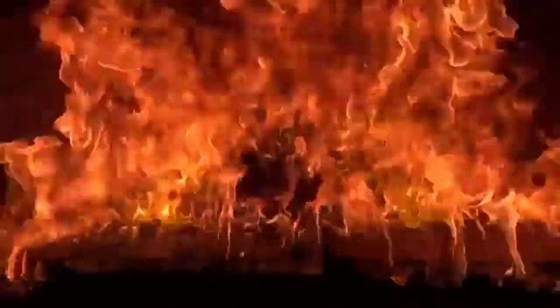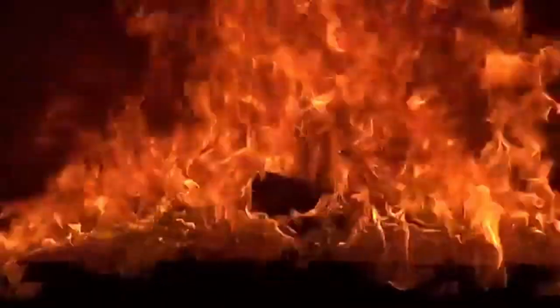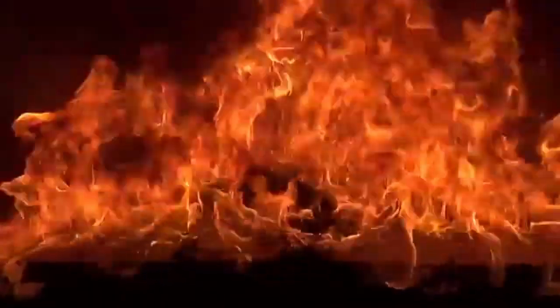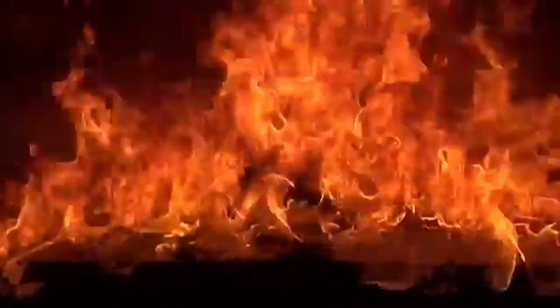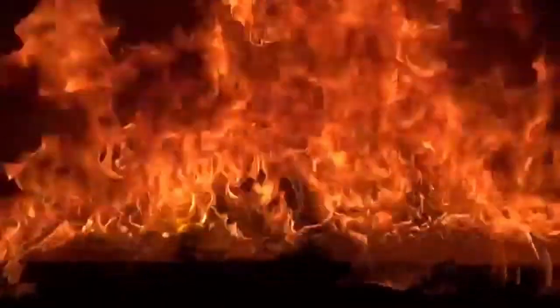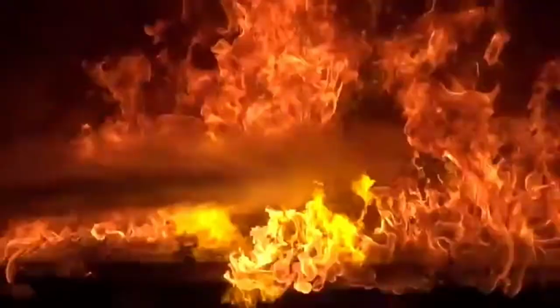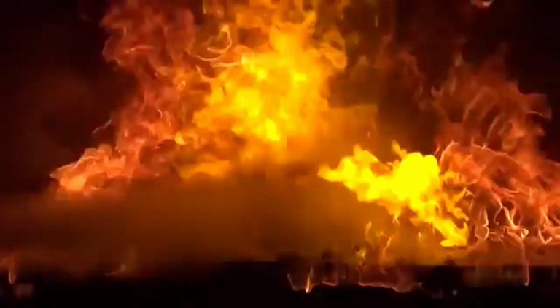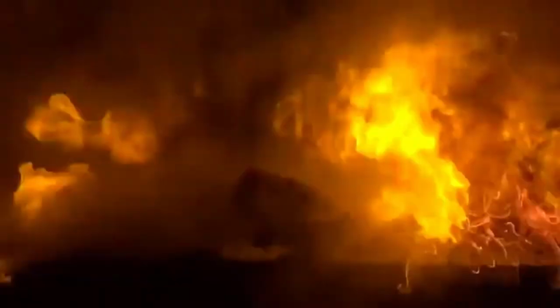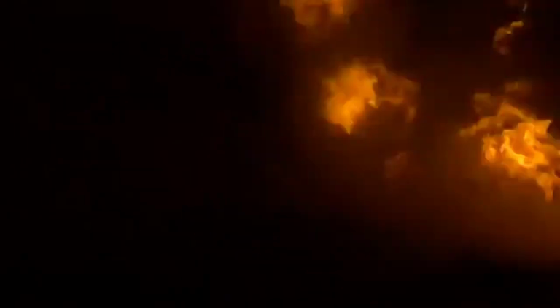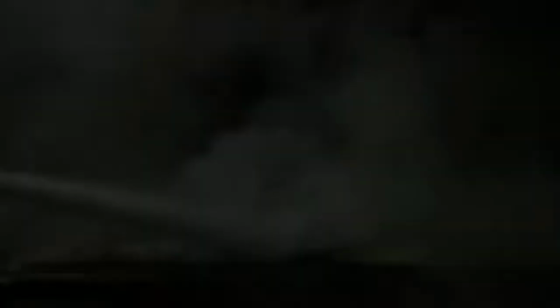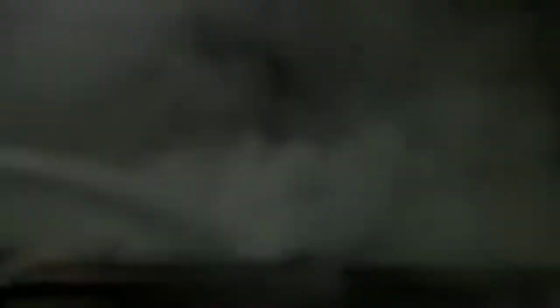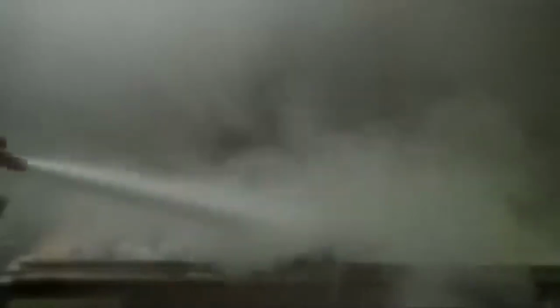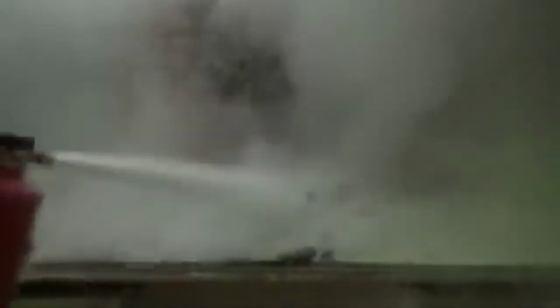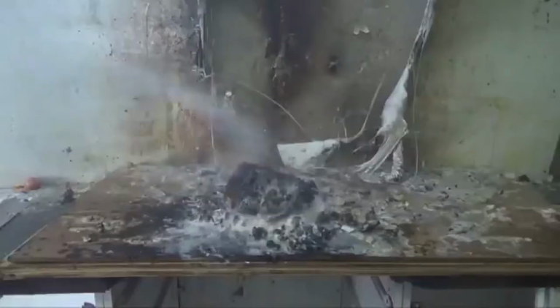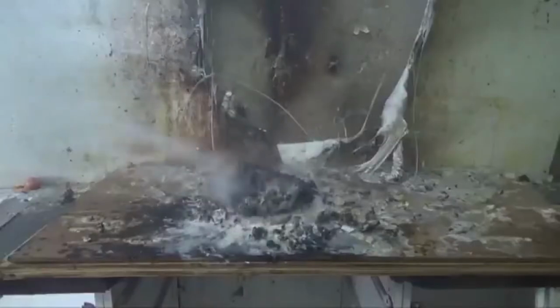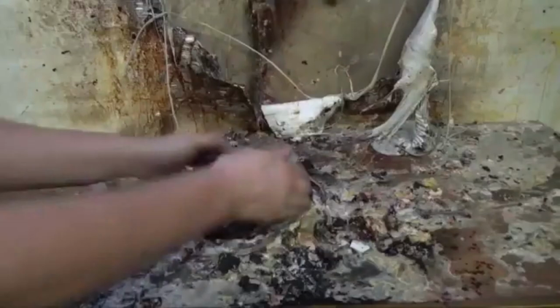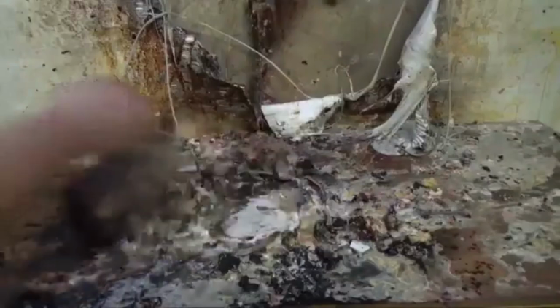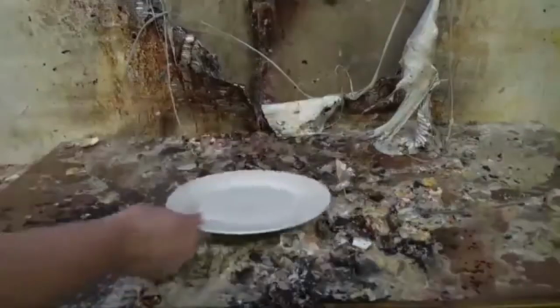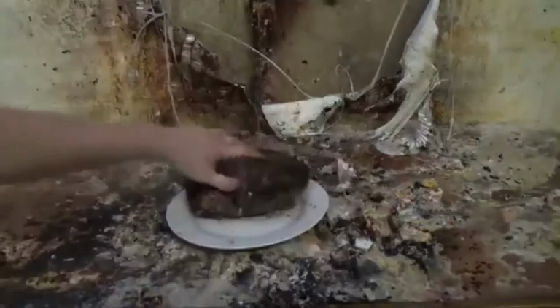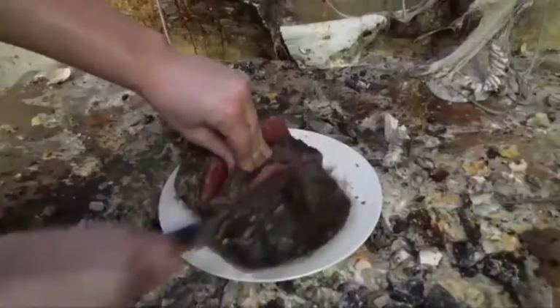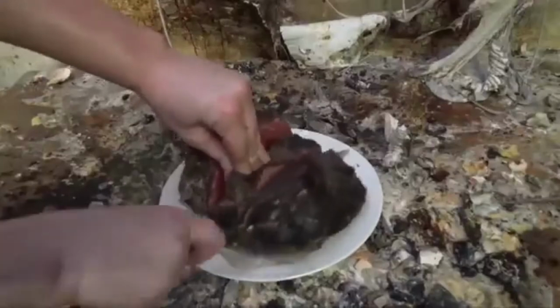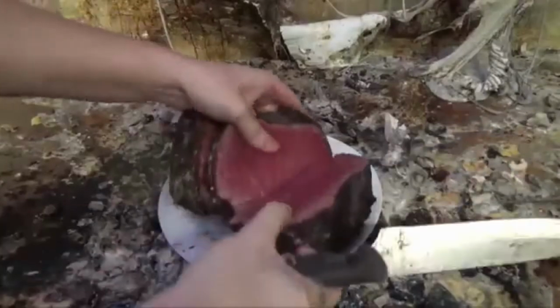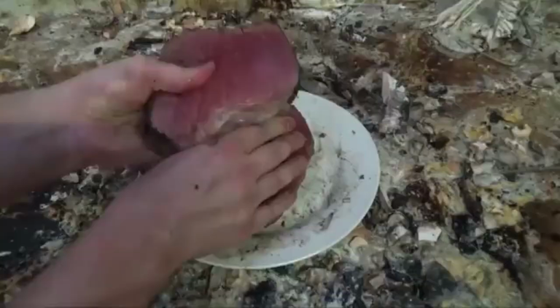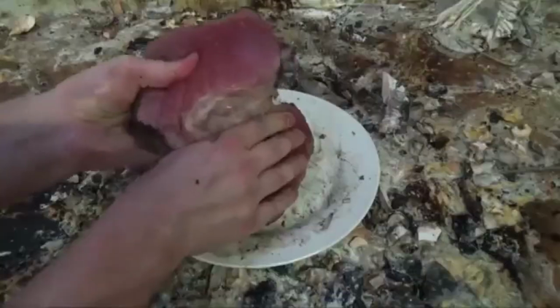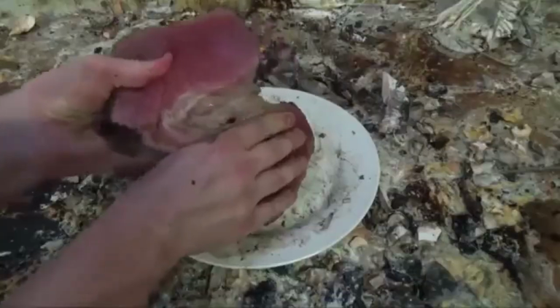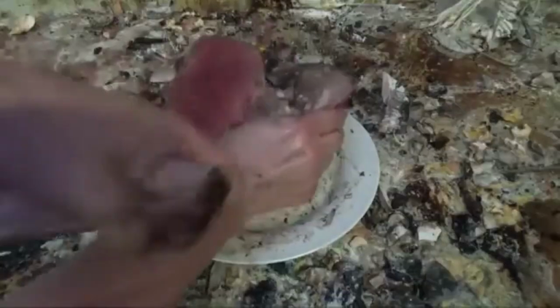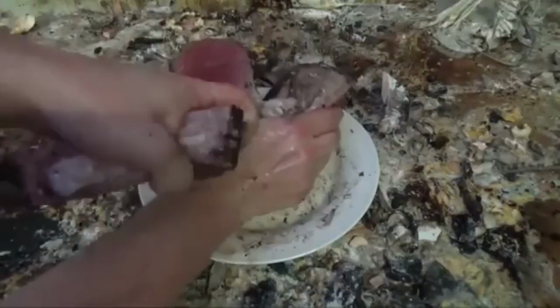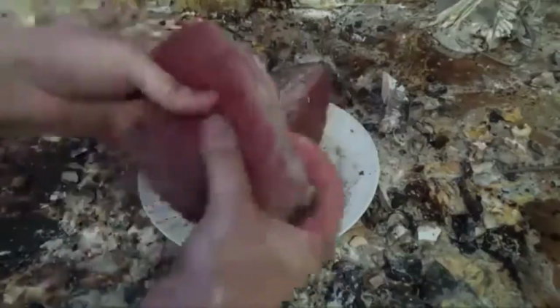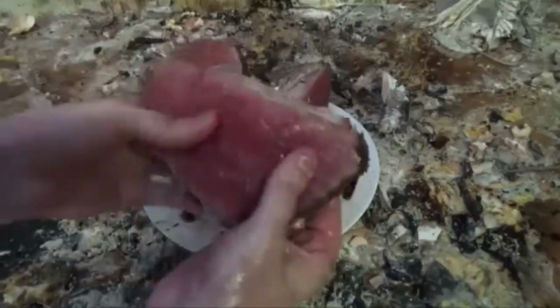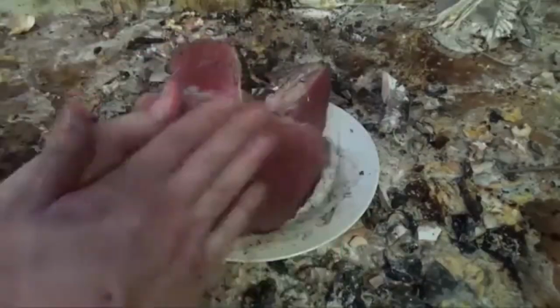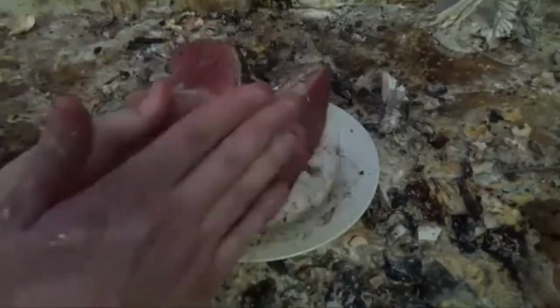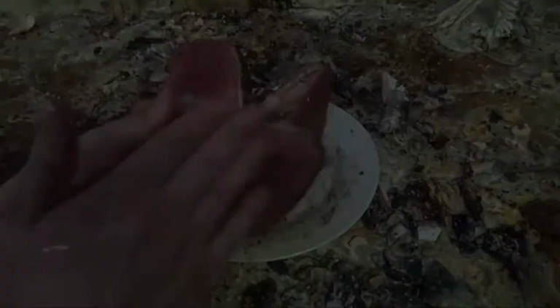Once you reach your desired color, set your stove to low heat — this is what it looks like. That, friends, is something you do not see every day.